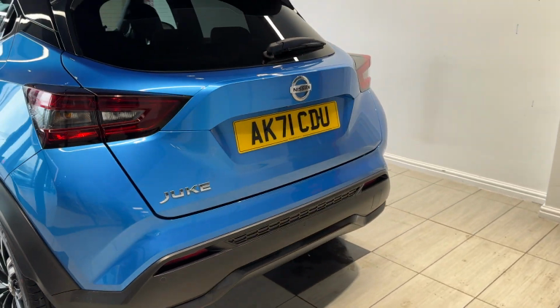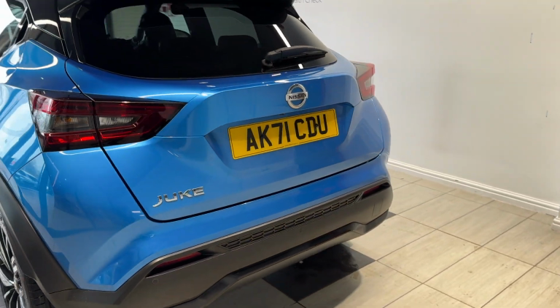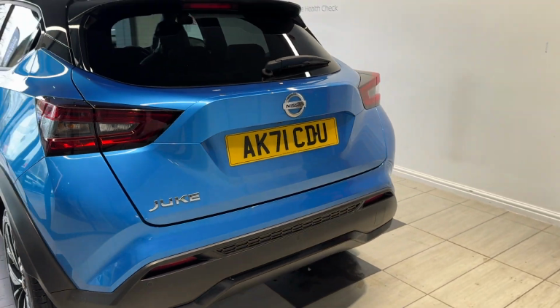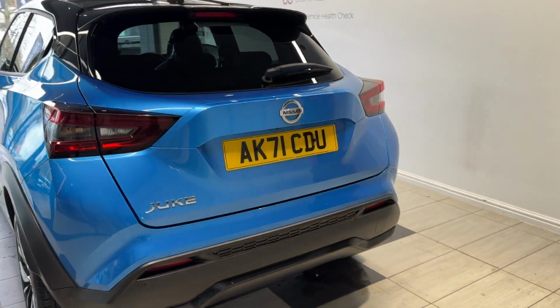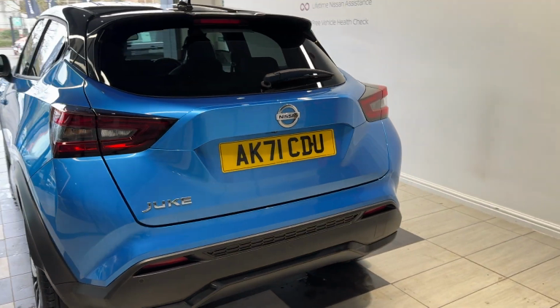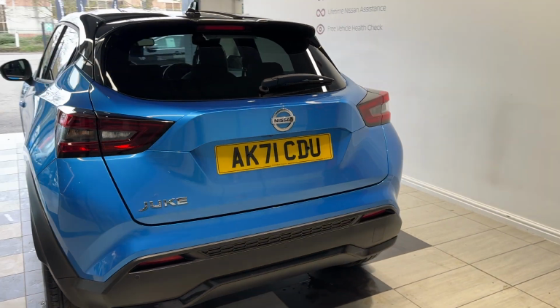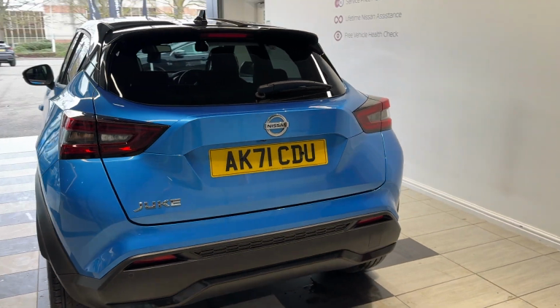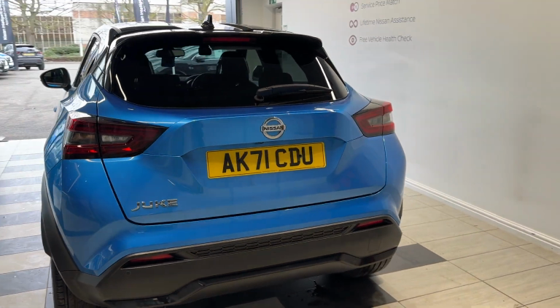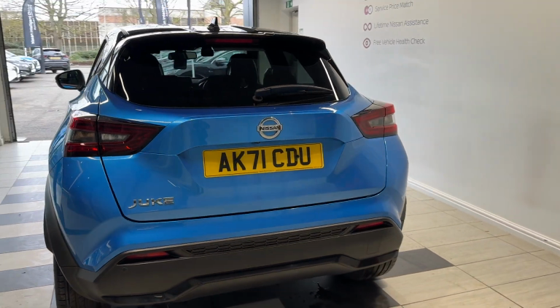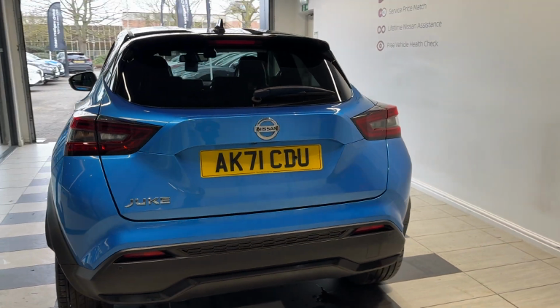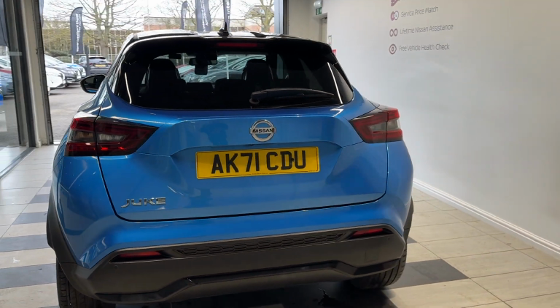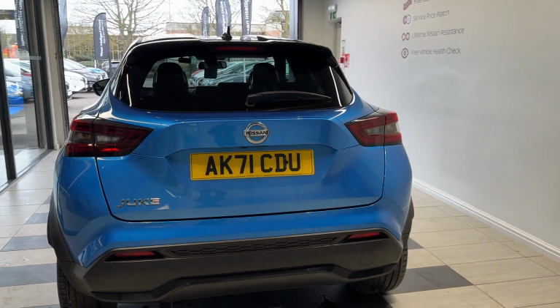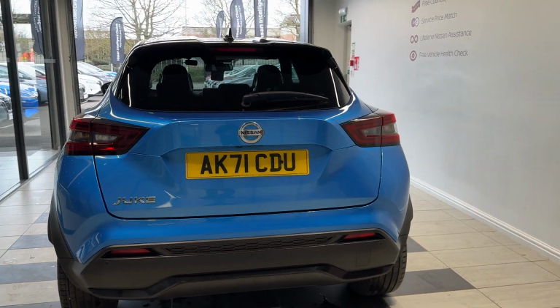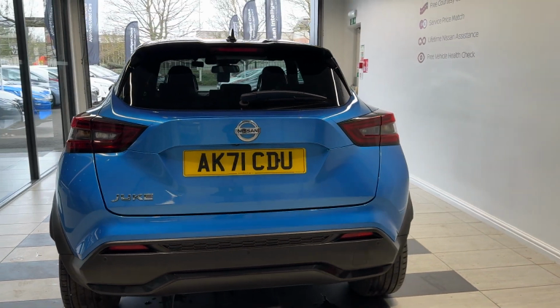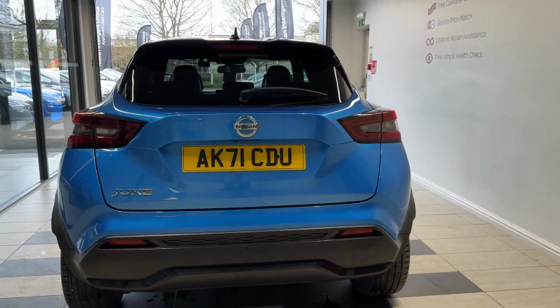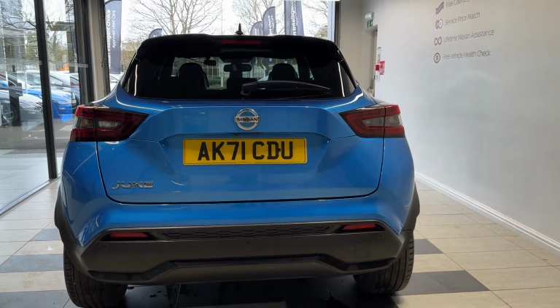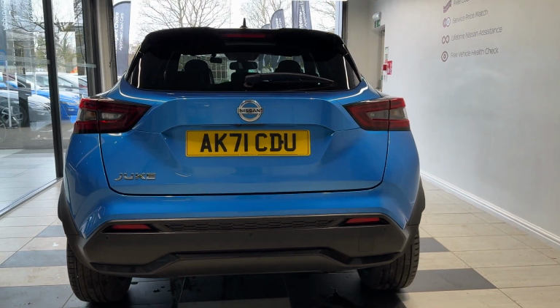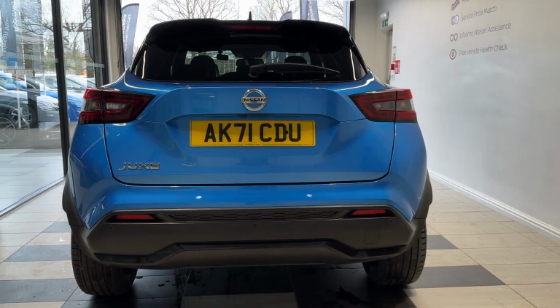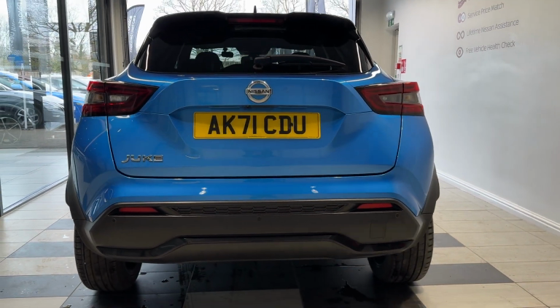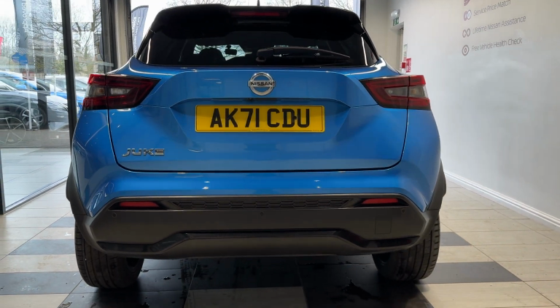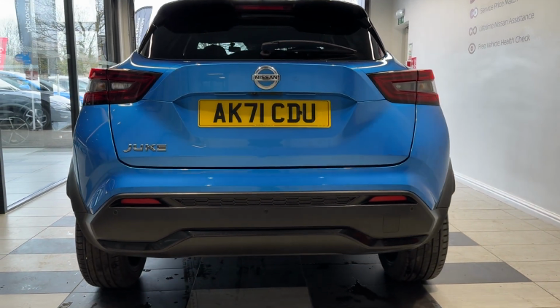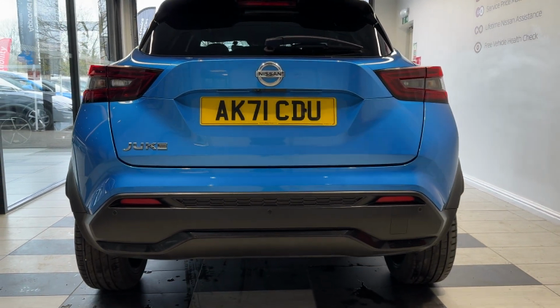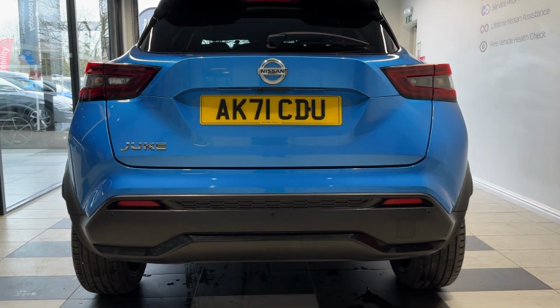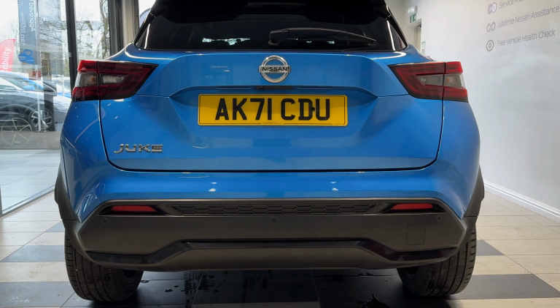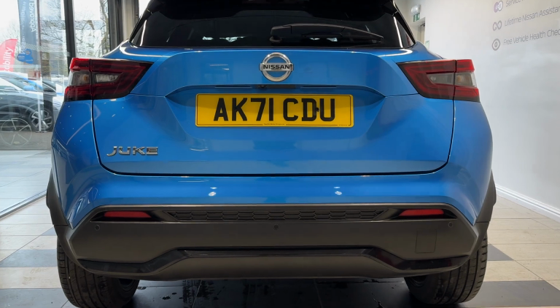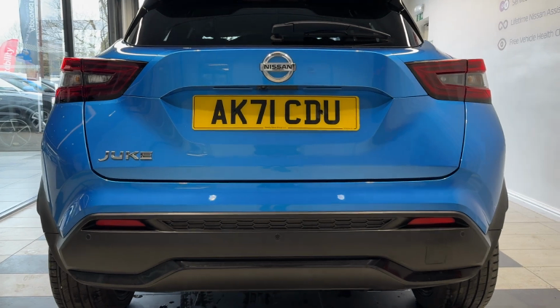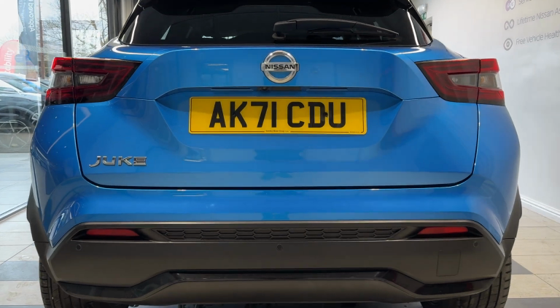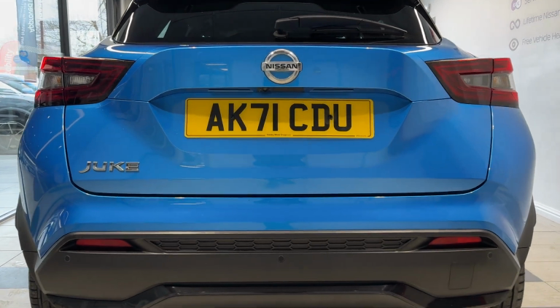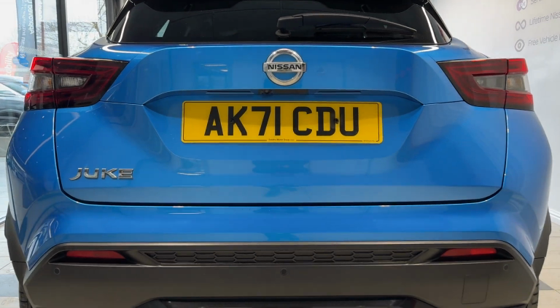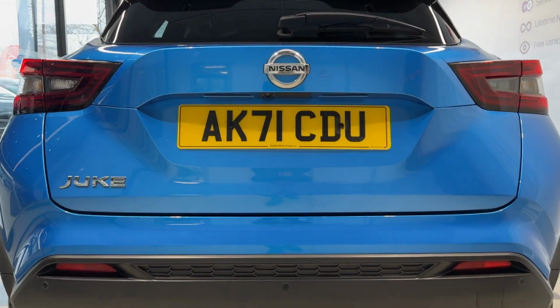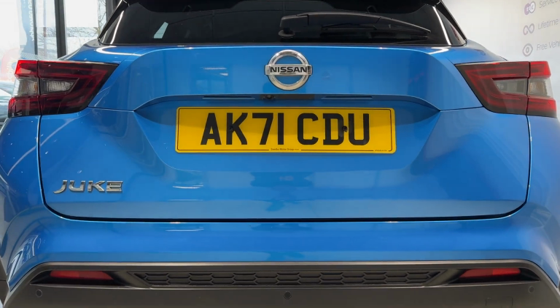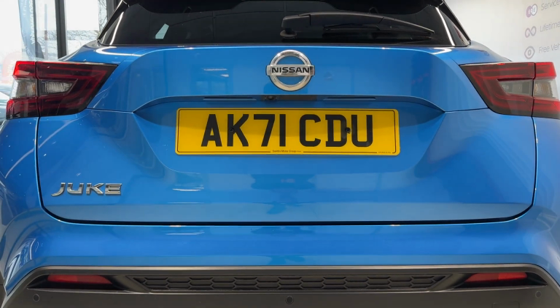Coming around to the back, we have rear parking sensors as well as a reversing camera.